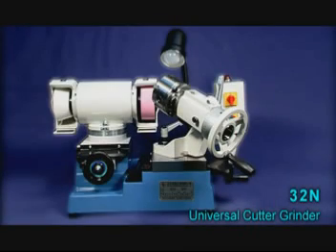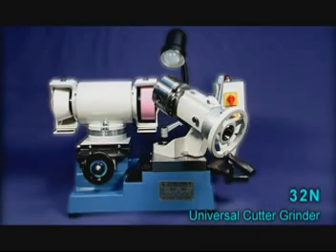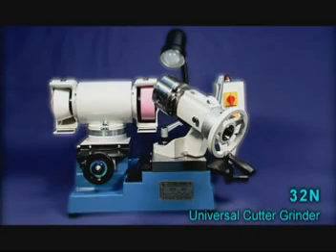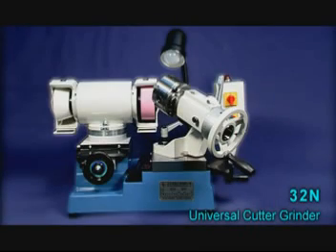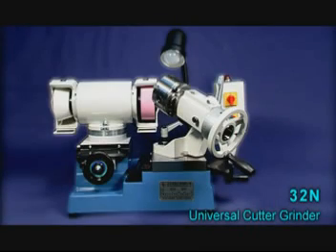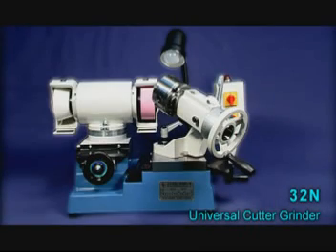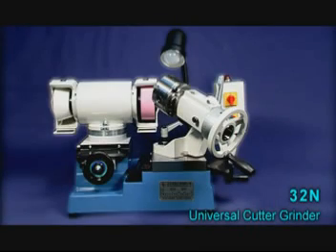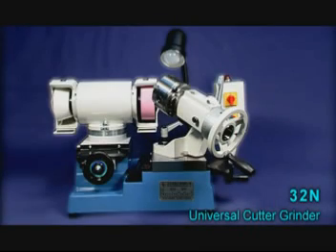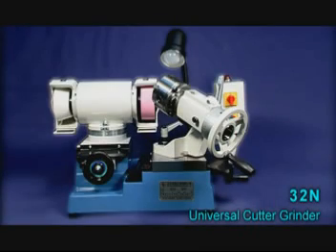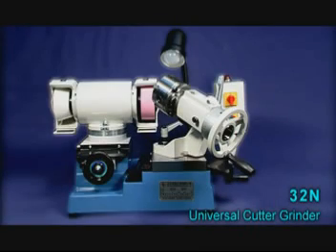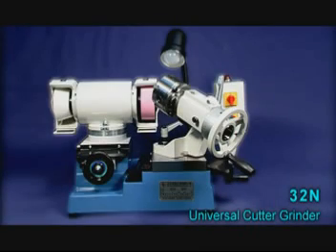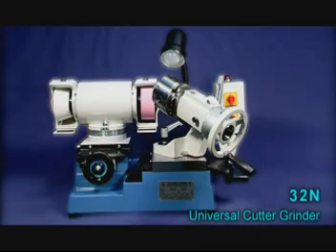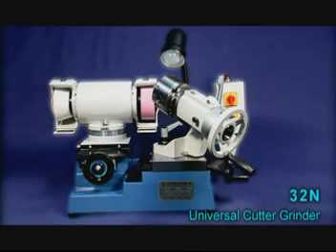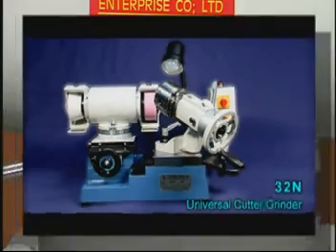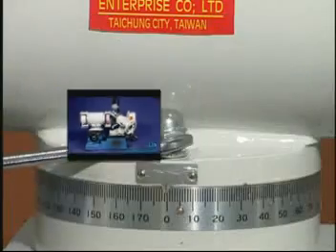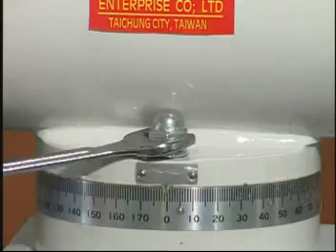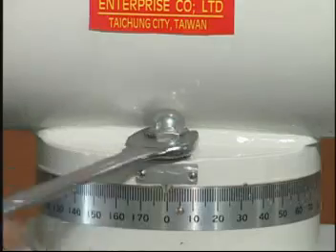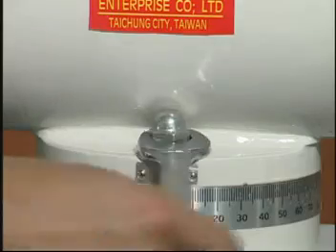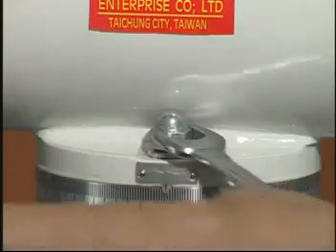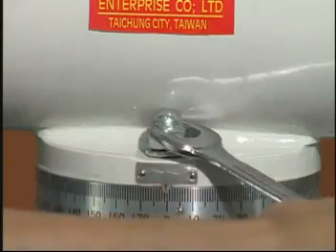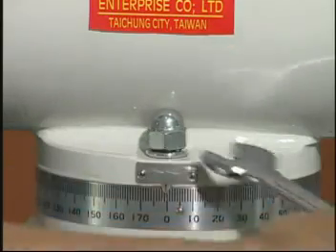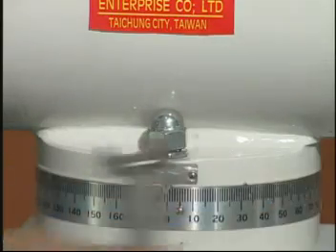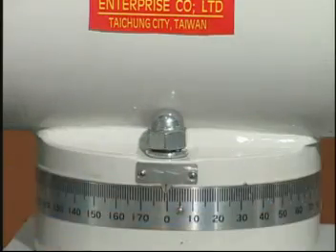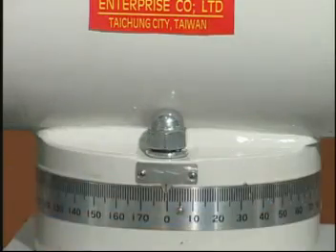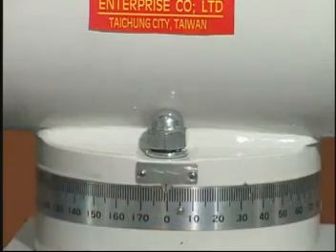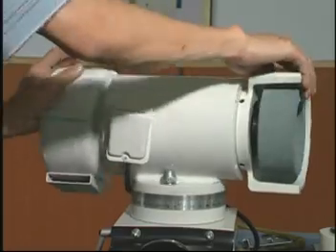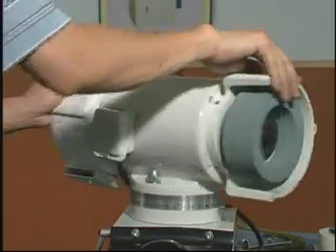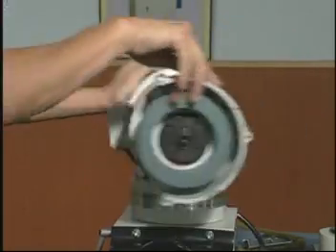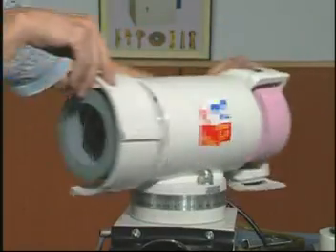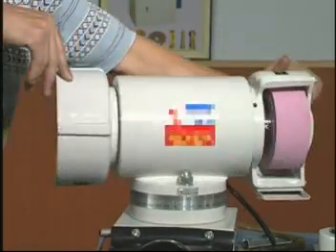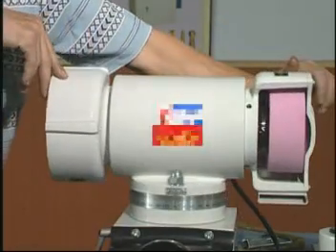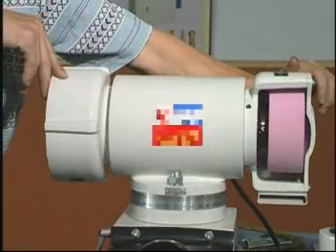32N Universal Cutter Grinder. The motor base can swivel a full 360 degrees.